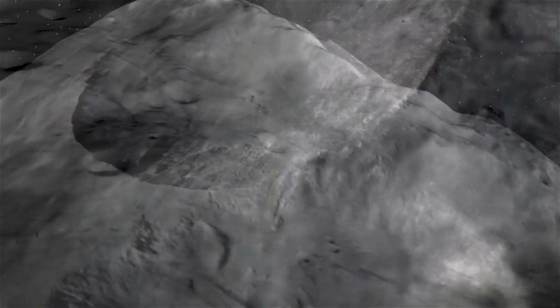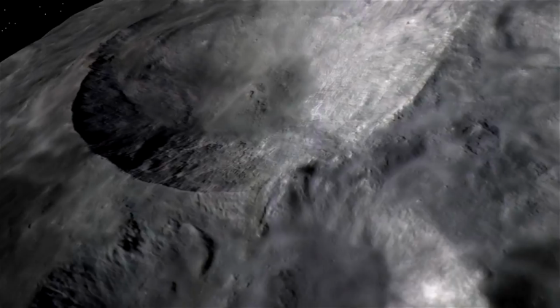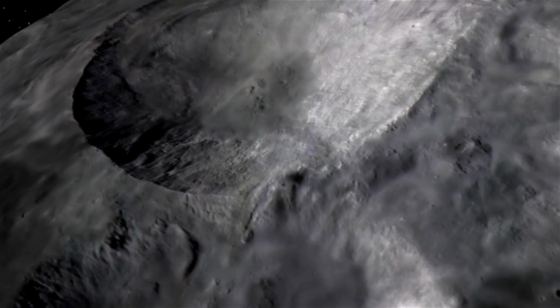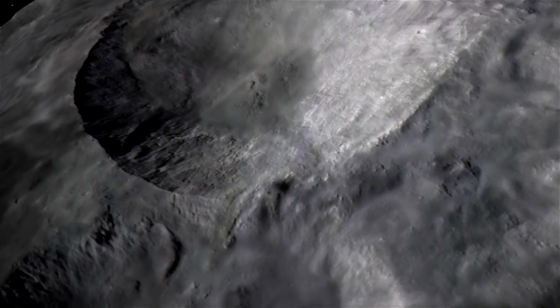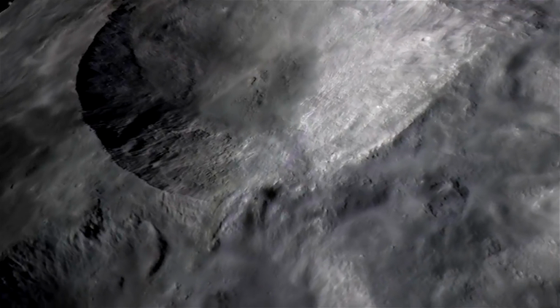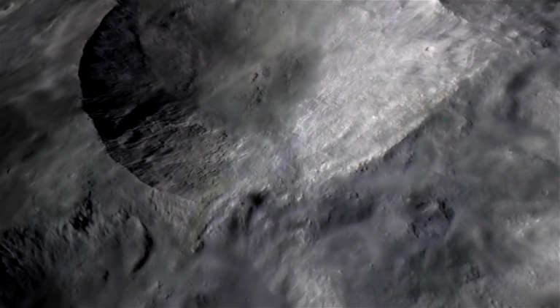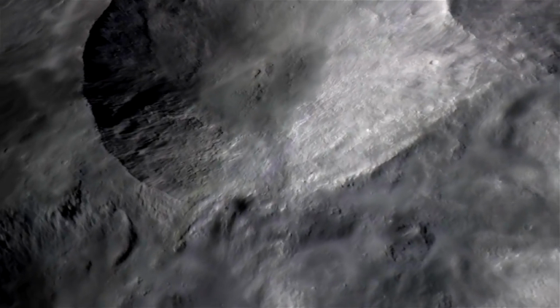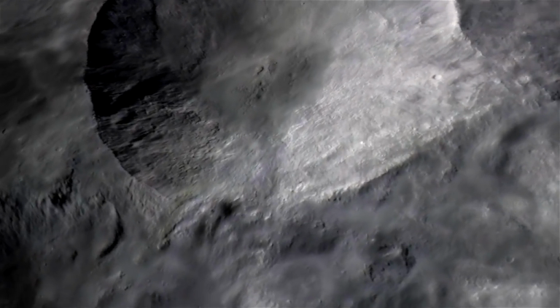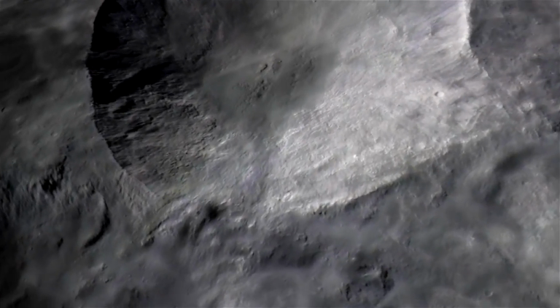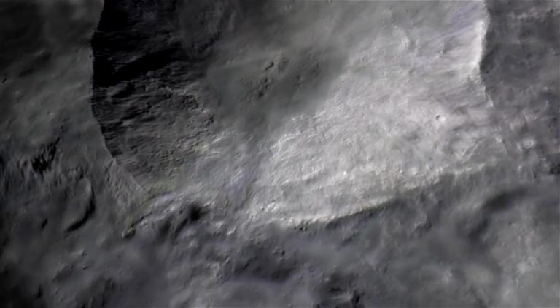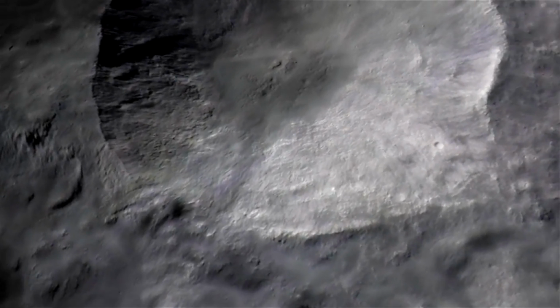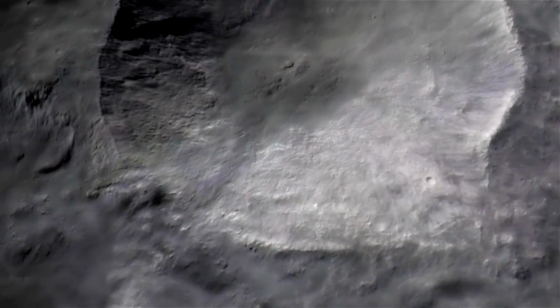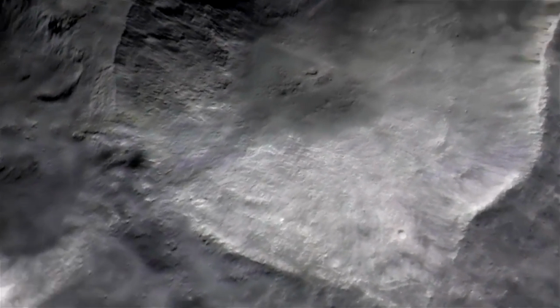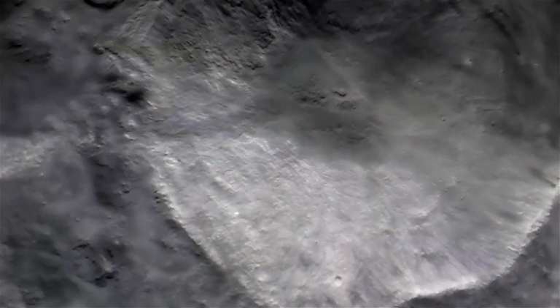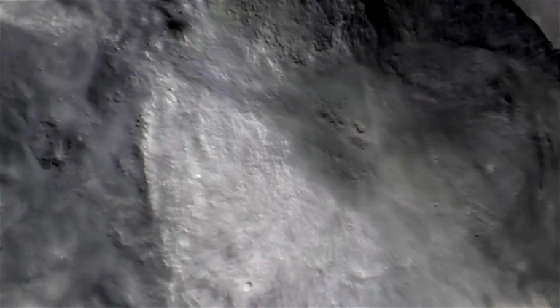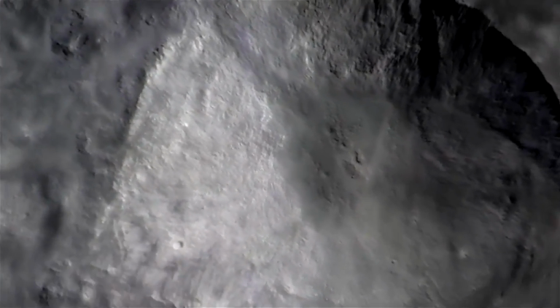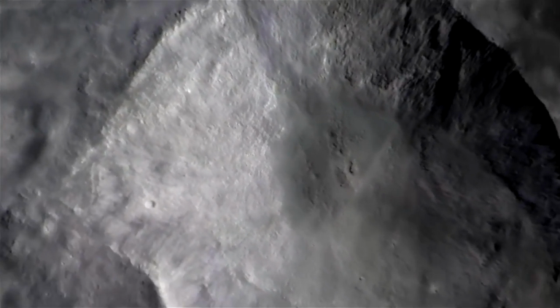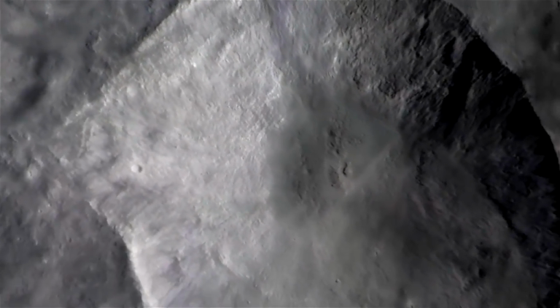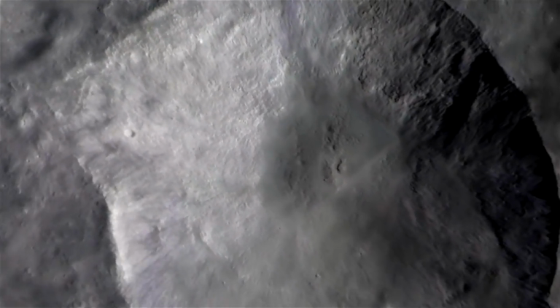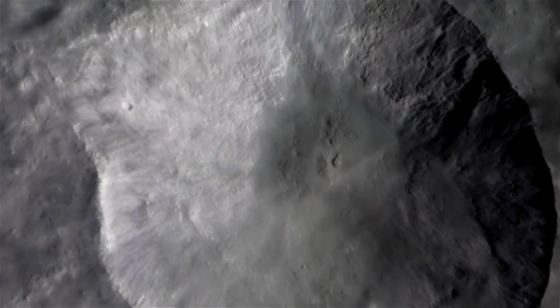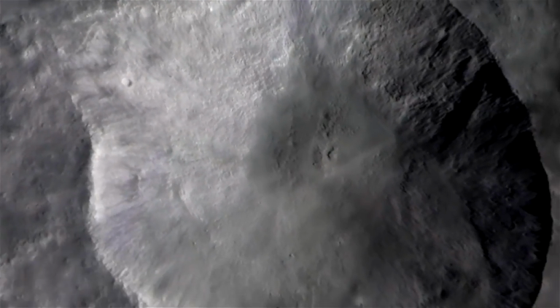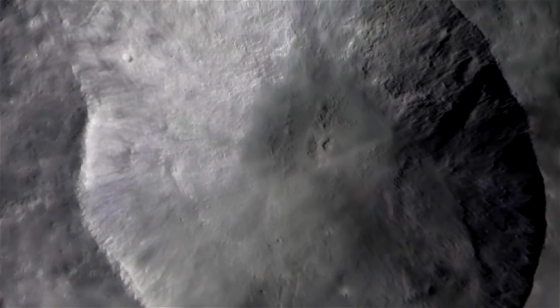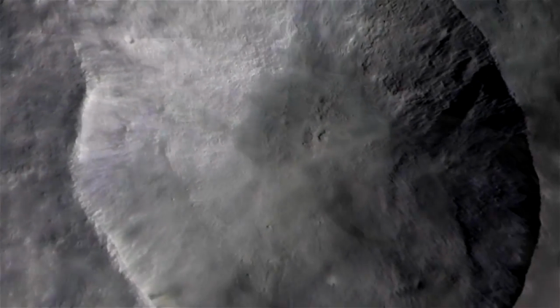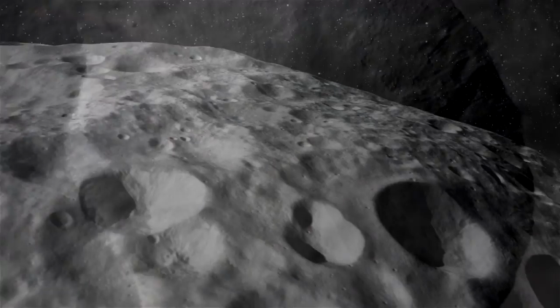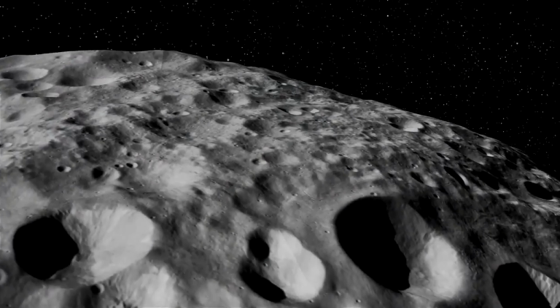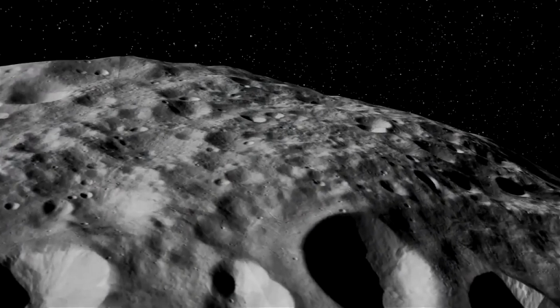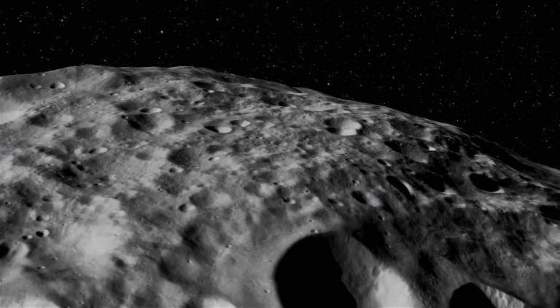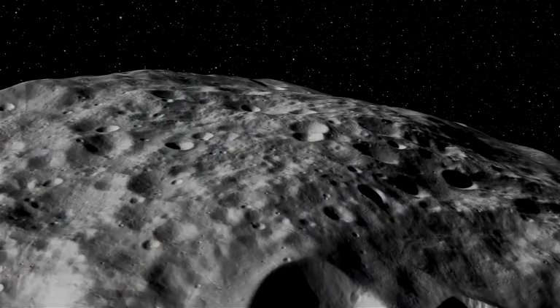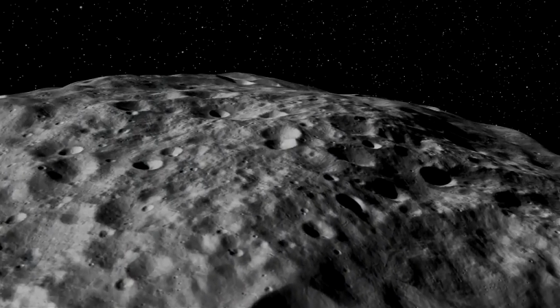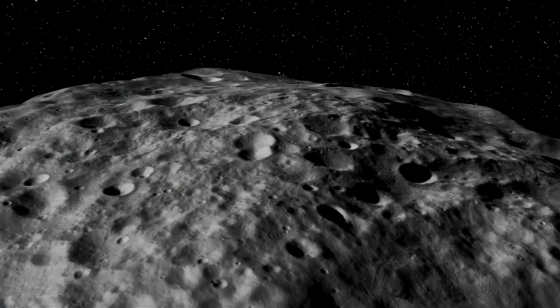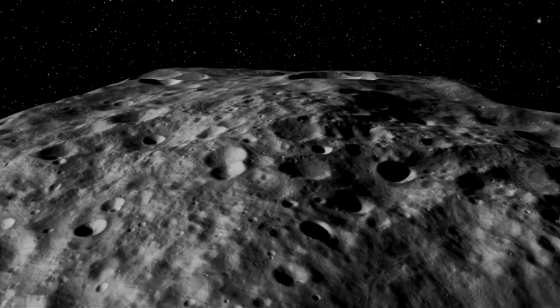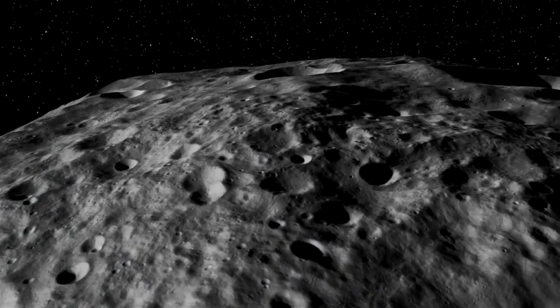It's very young. It formed very hot. But we also found that there was water on Vesta, and that water had to come from somewhere else.